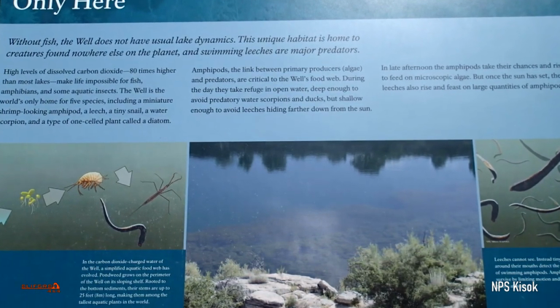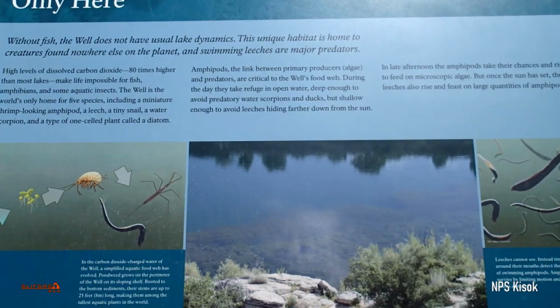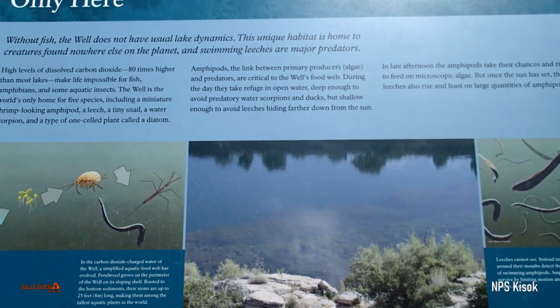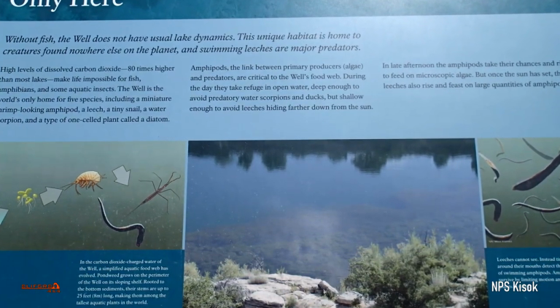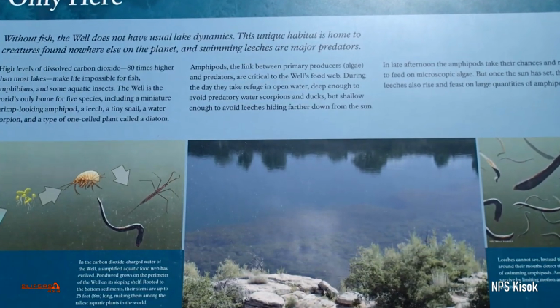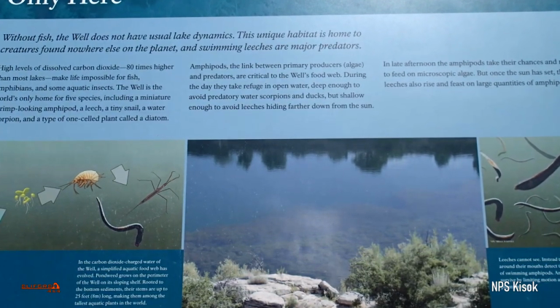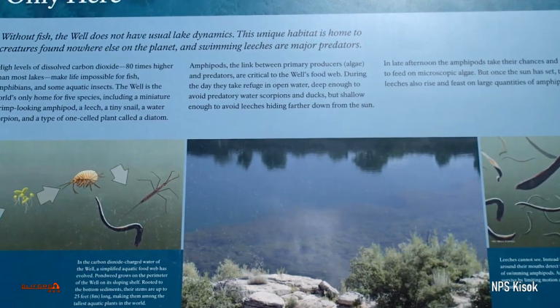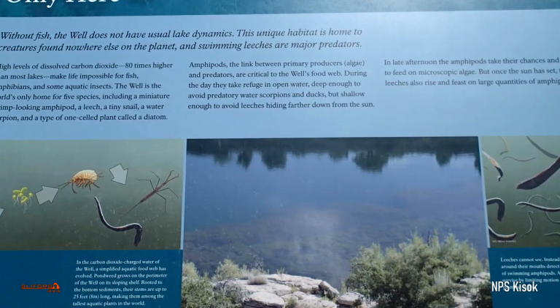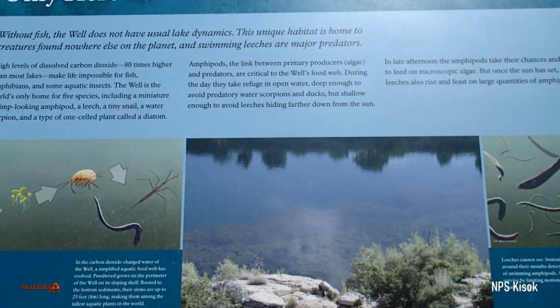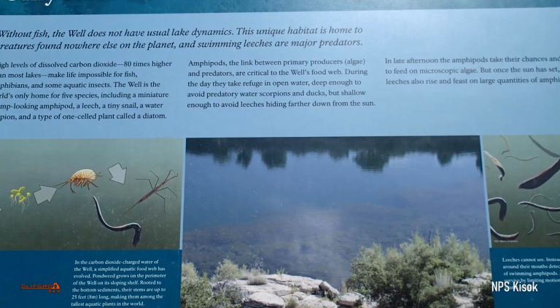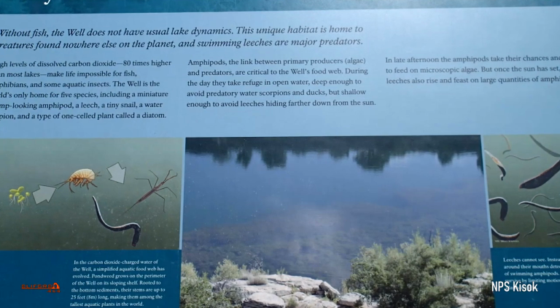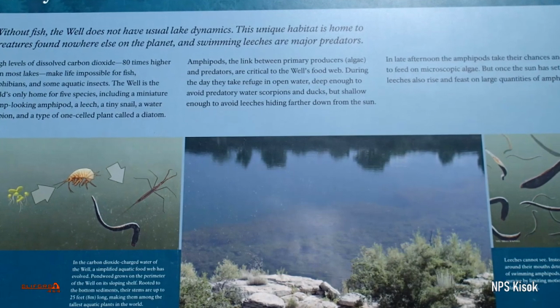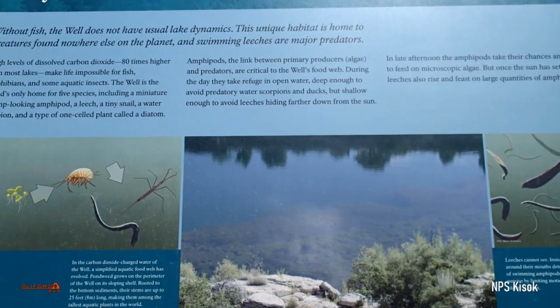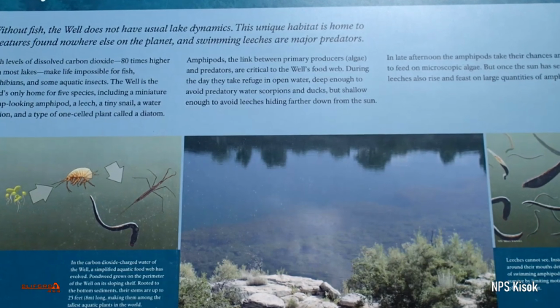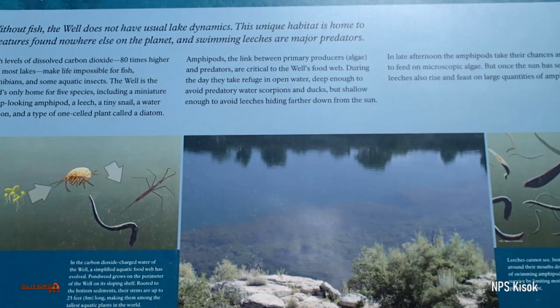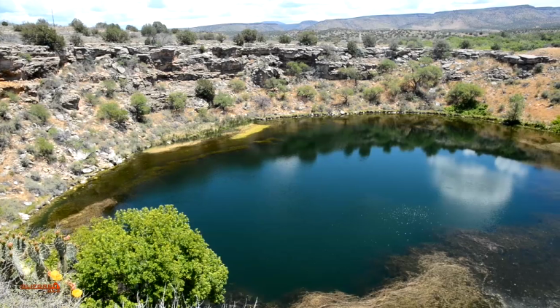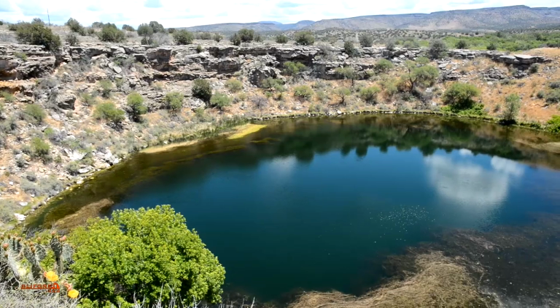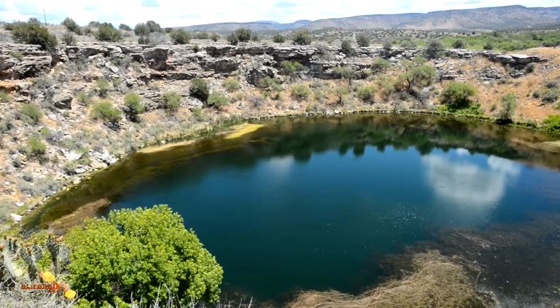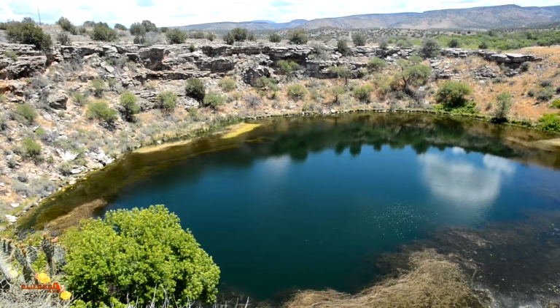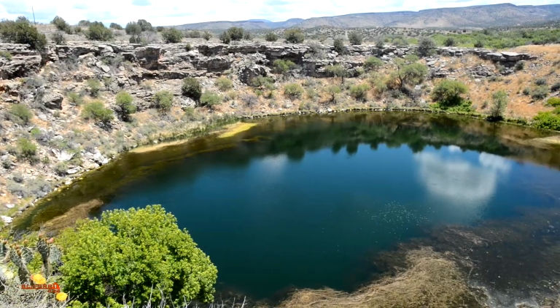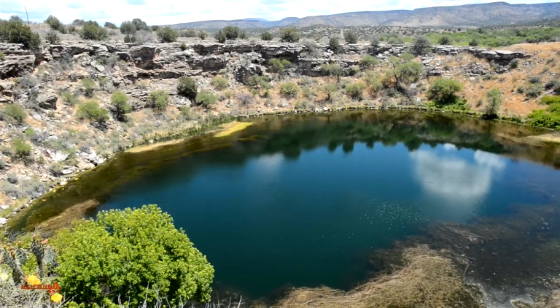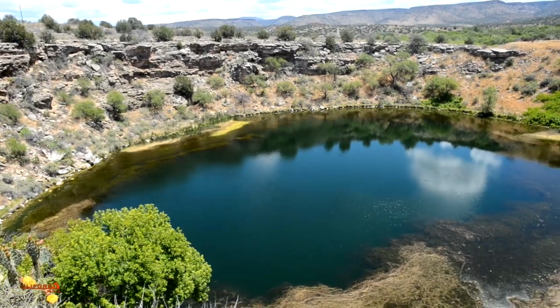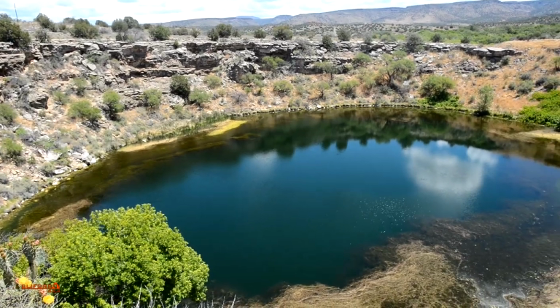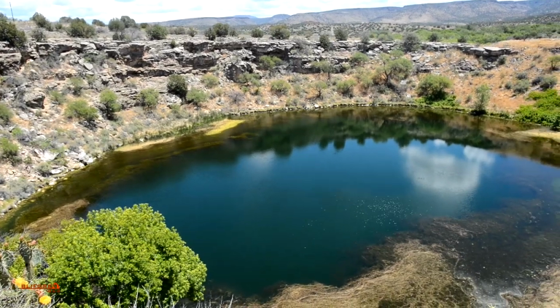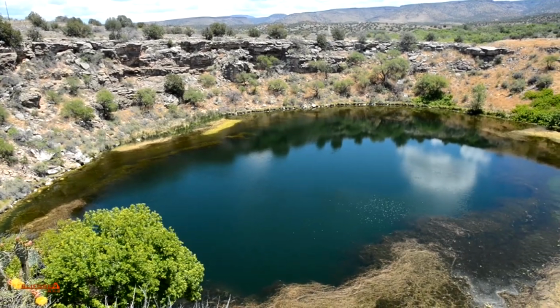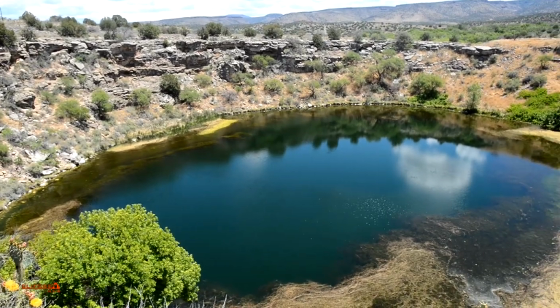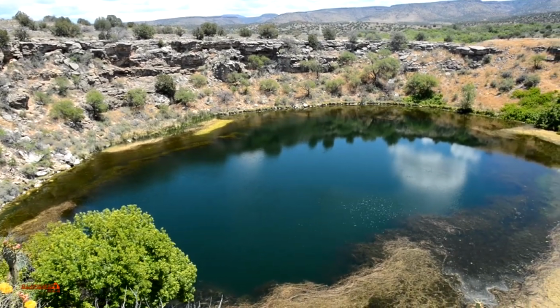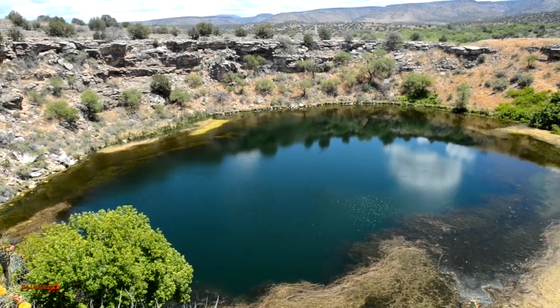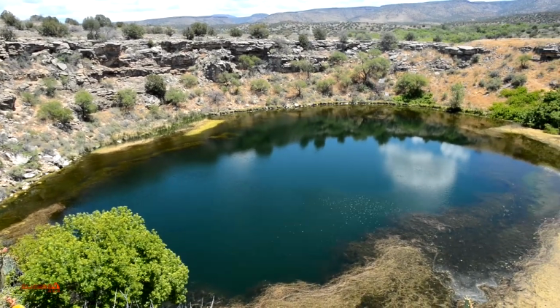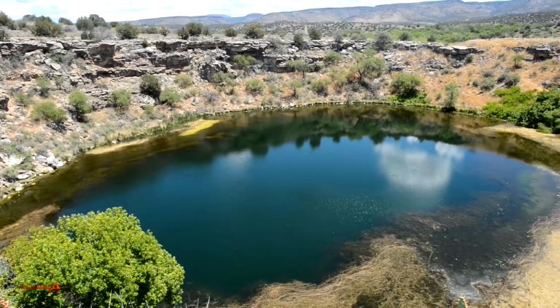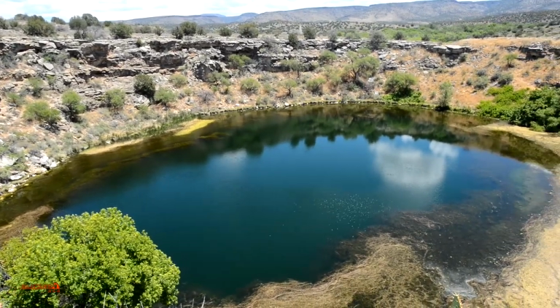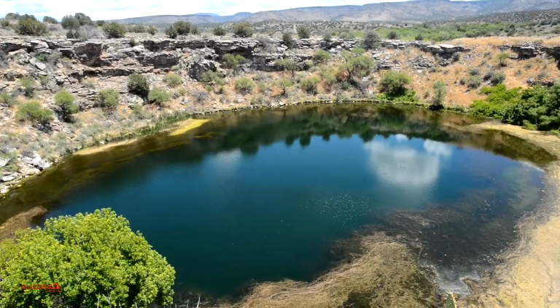Instead, Montezuma's Well features a unique habitat of creatures, particularly leeches, many of which are only found at this site.